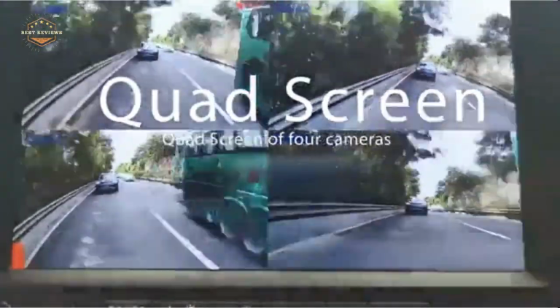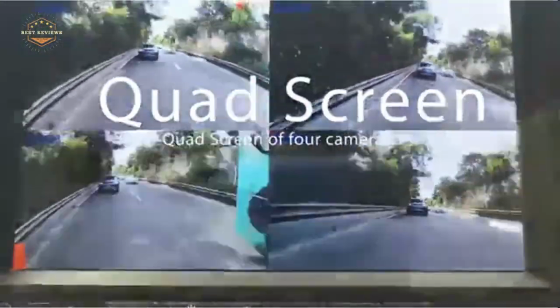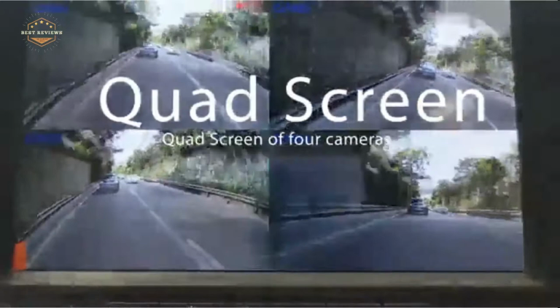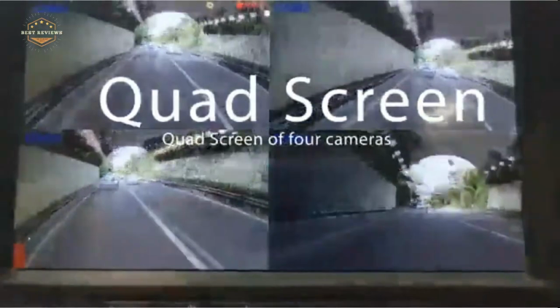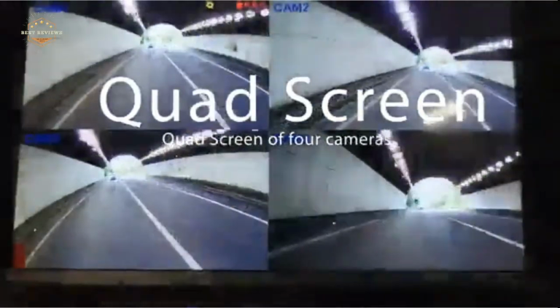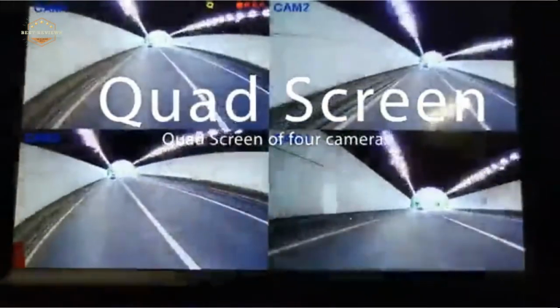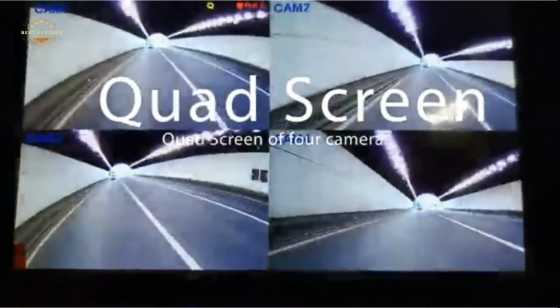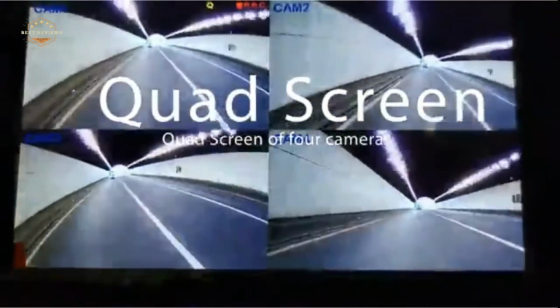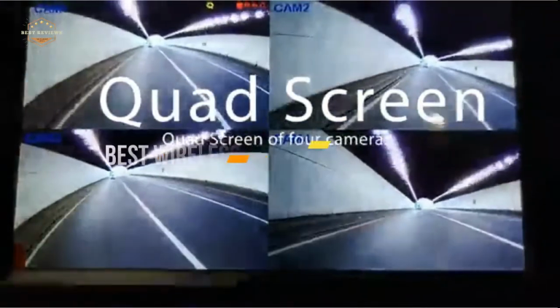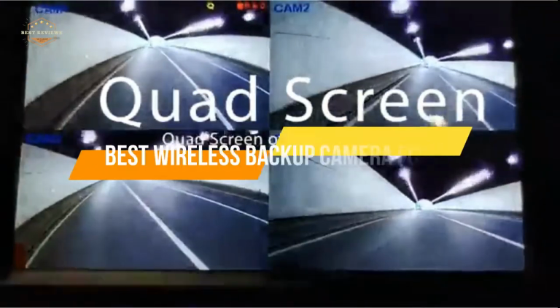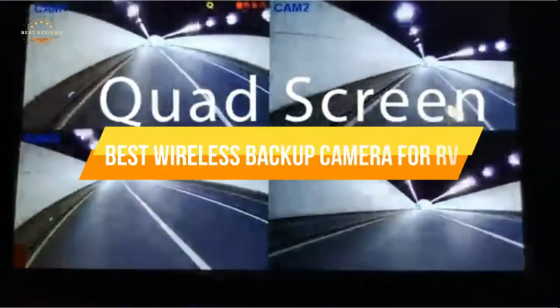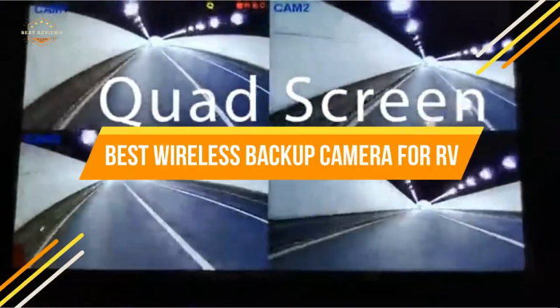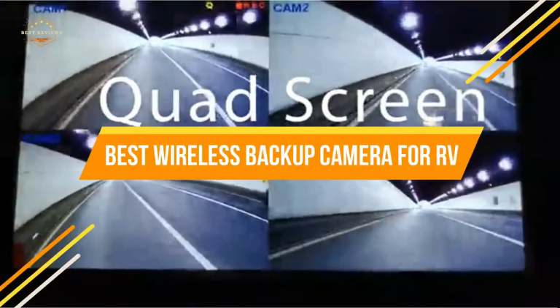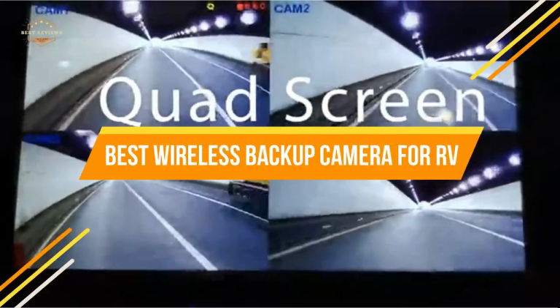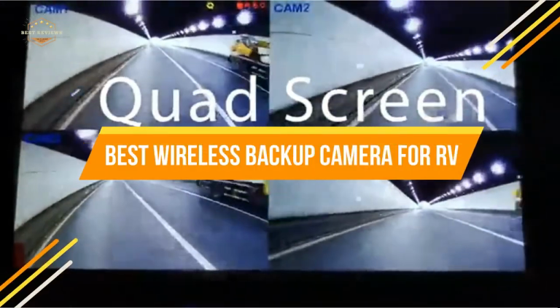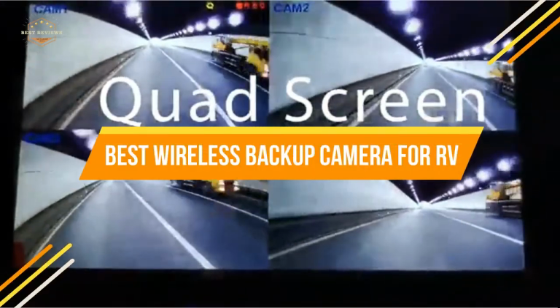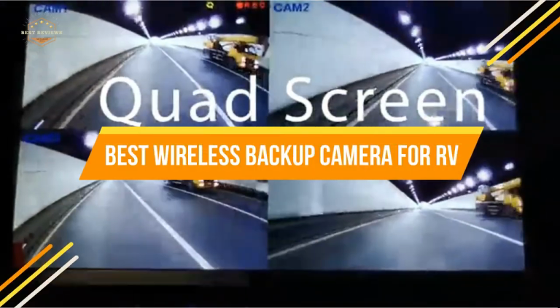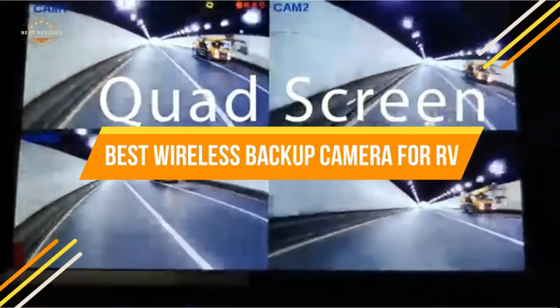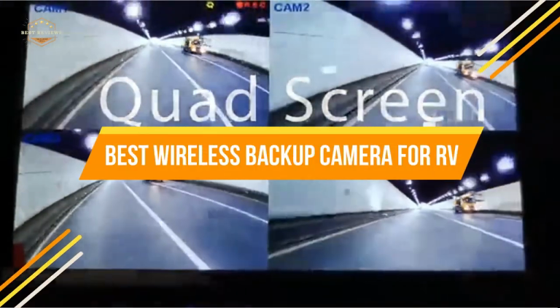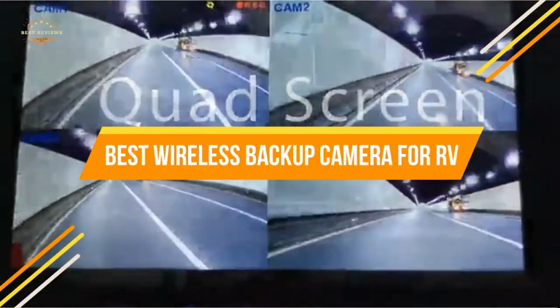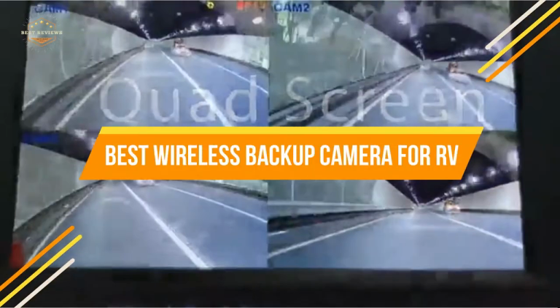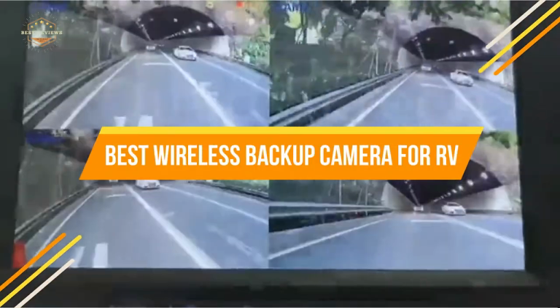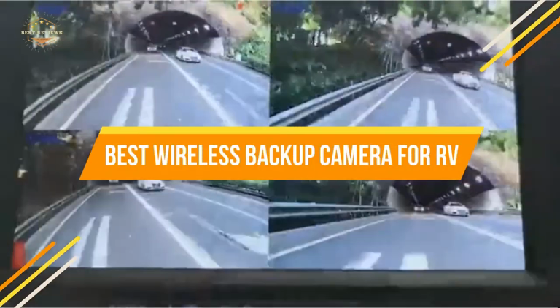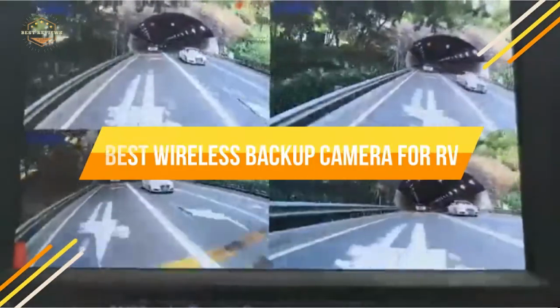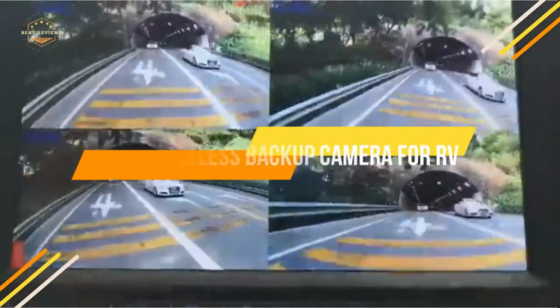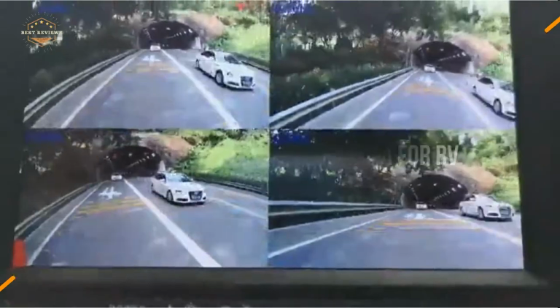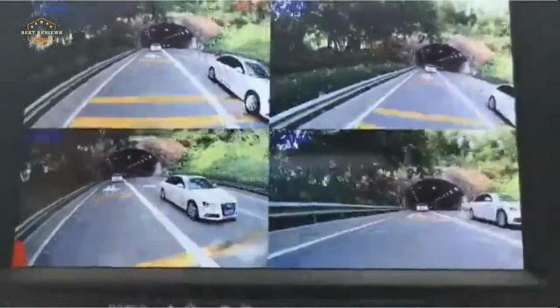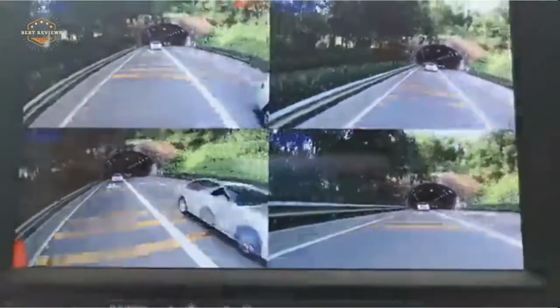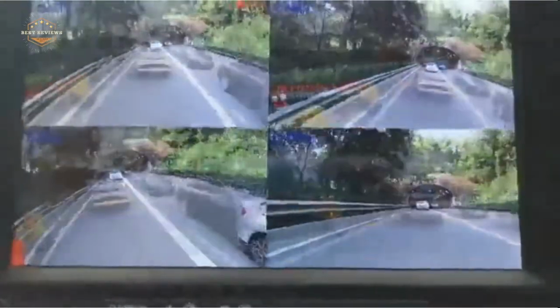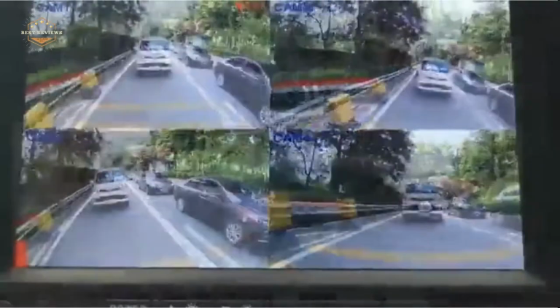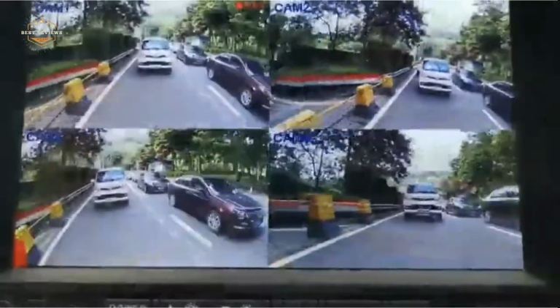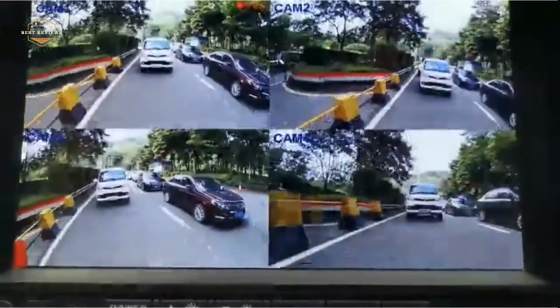In today's video, we will show you the top 5 best wireless backup cameras for RVs. So let's get started.